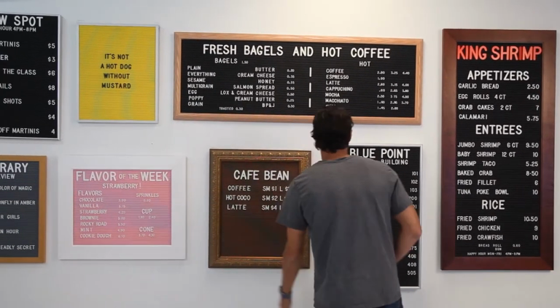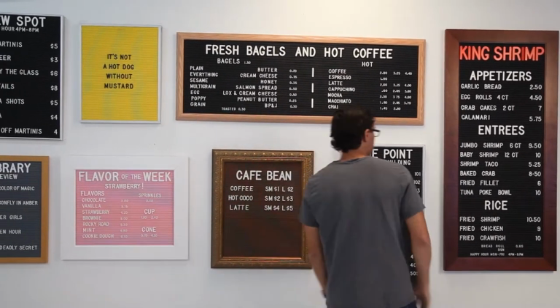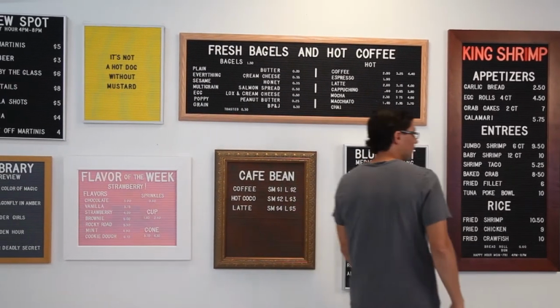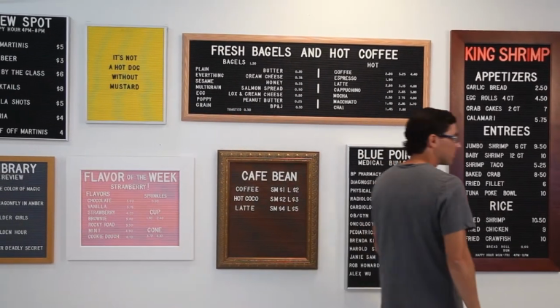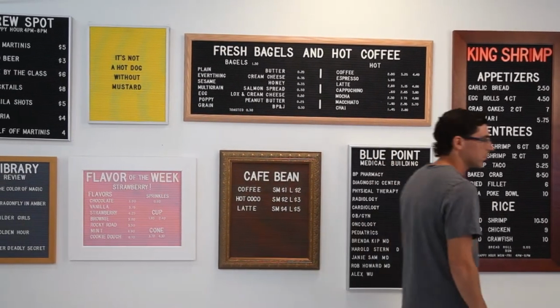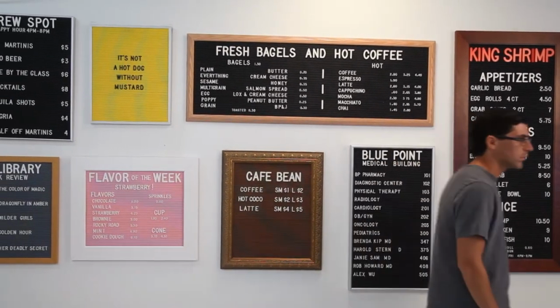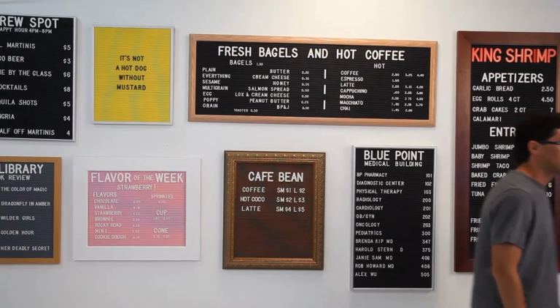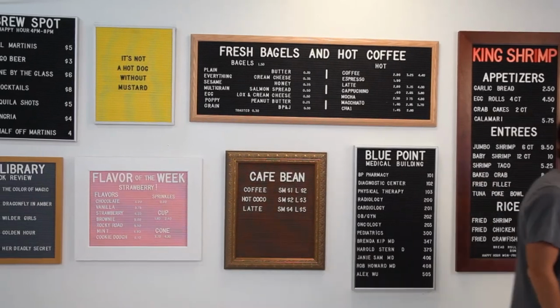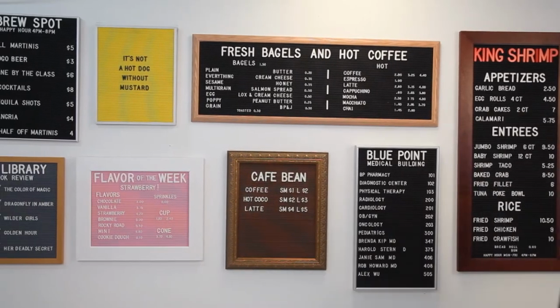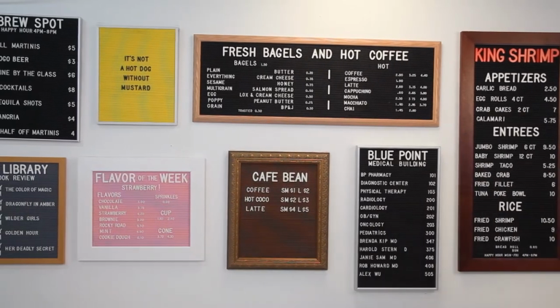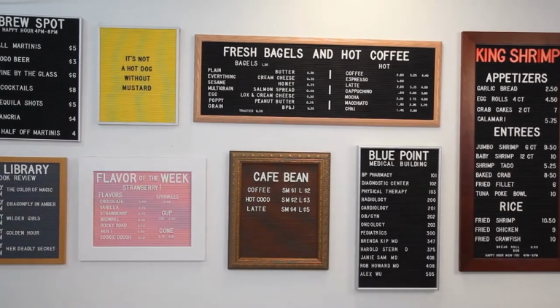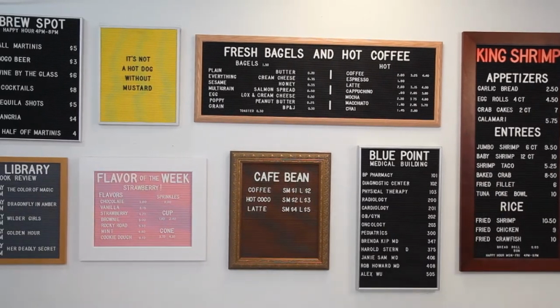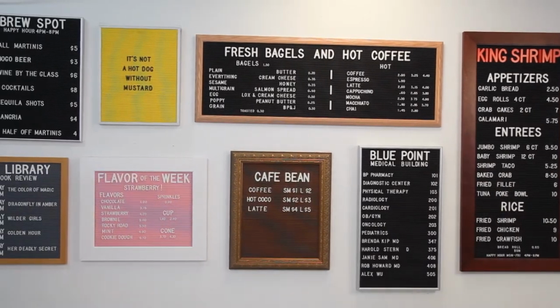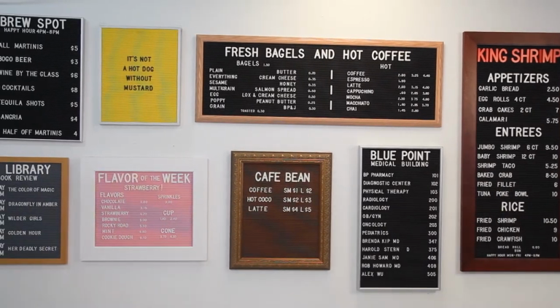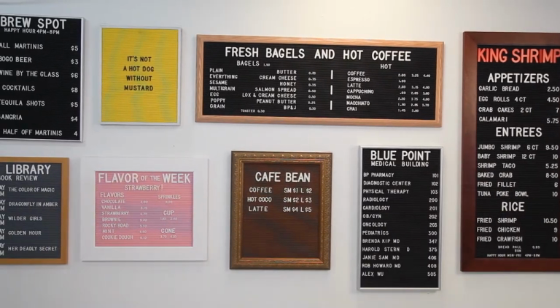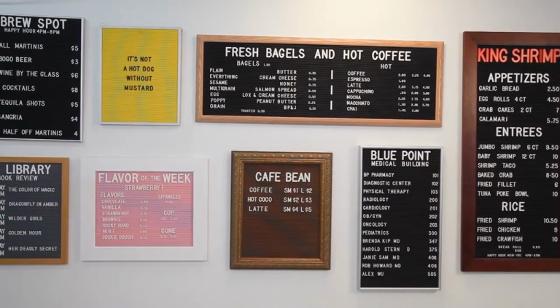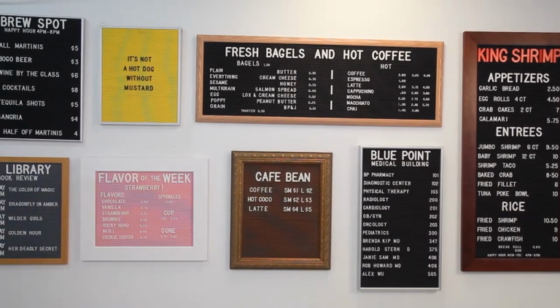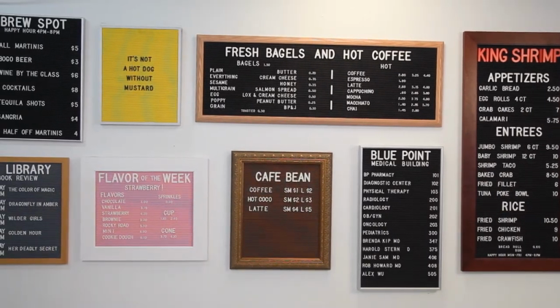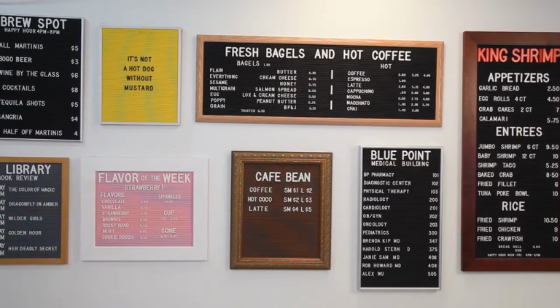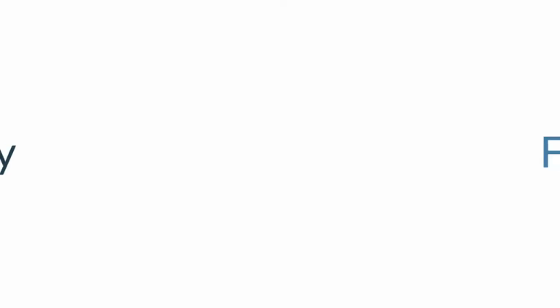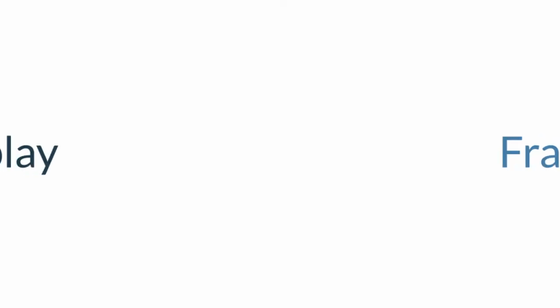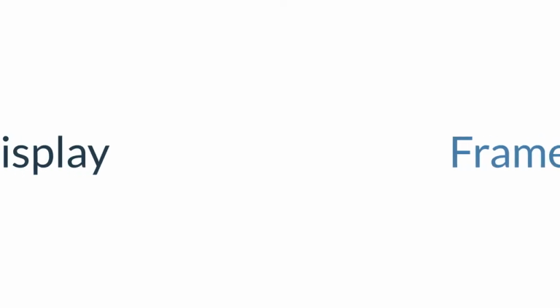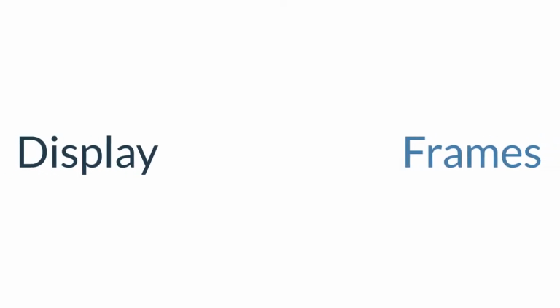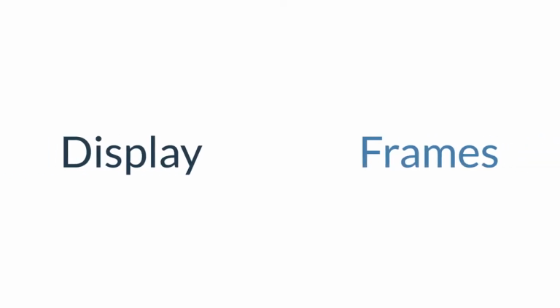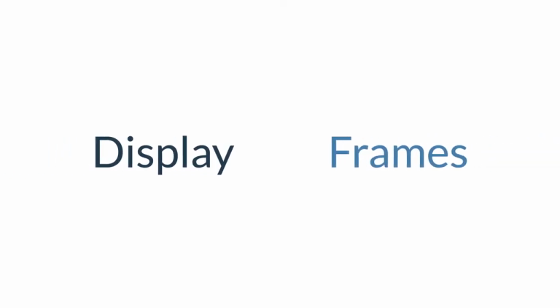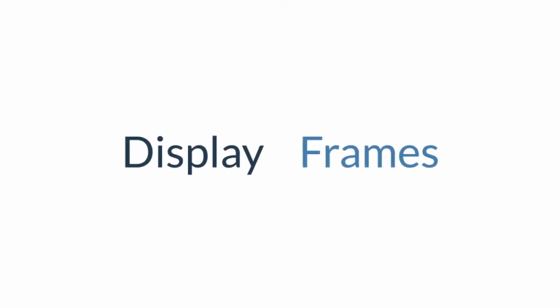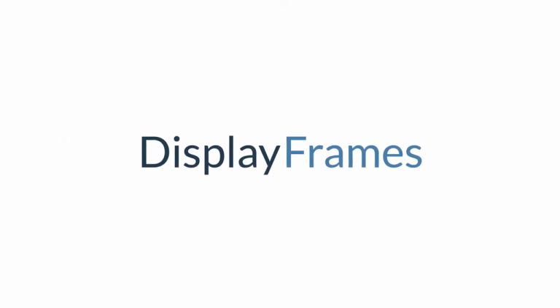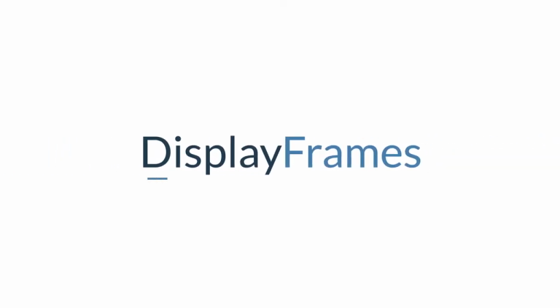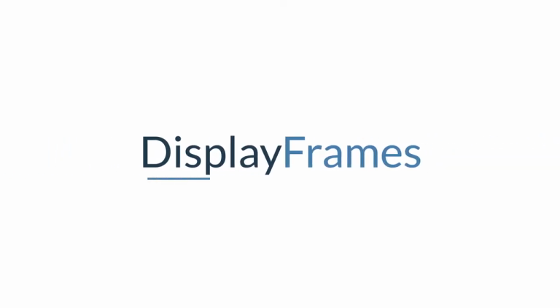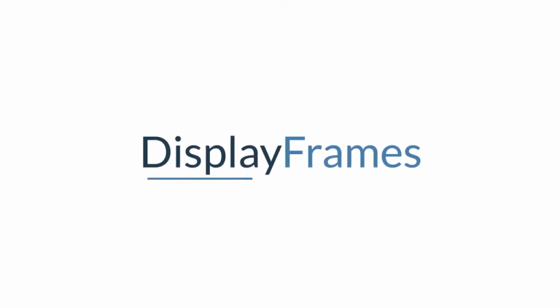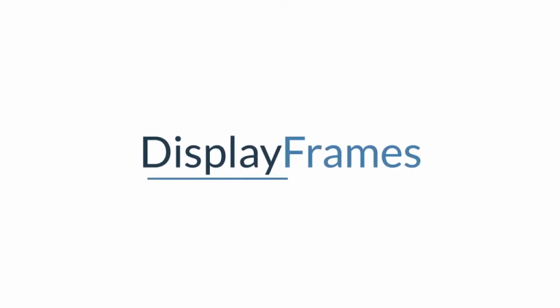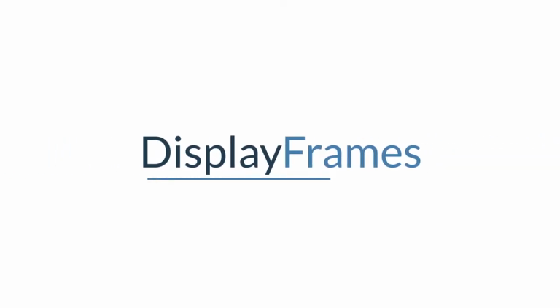Start creating your frame letter board at DisplayFrames.com. You design it, we build it.